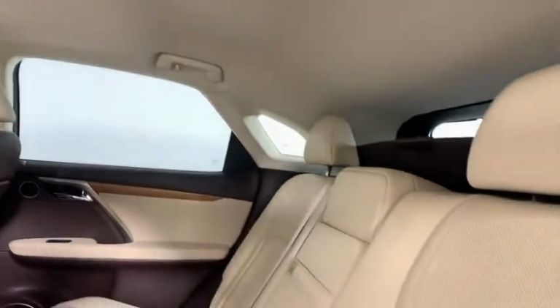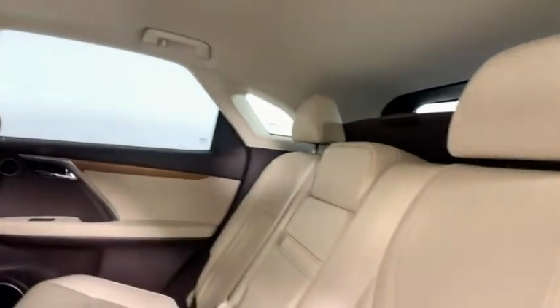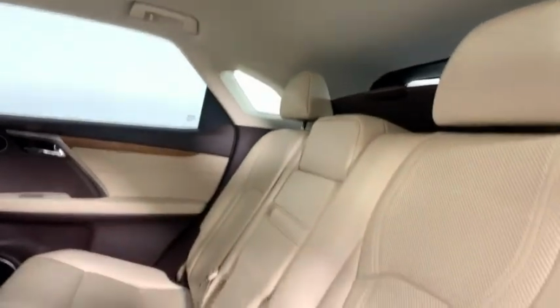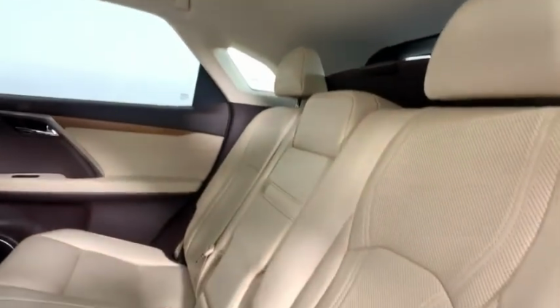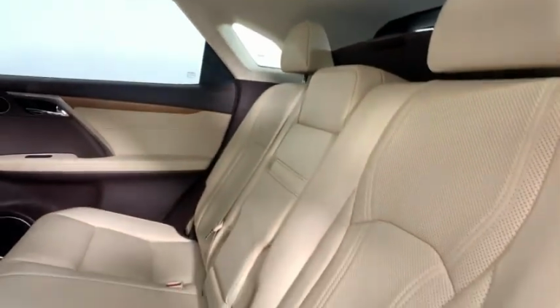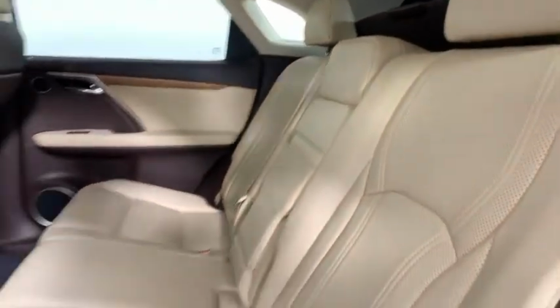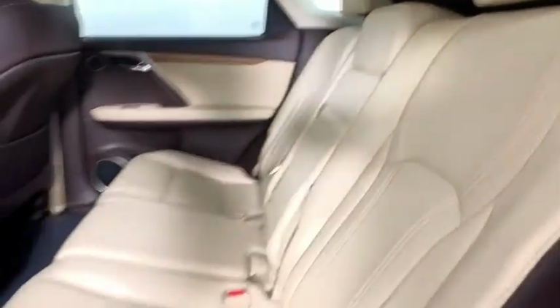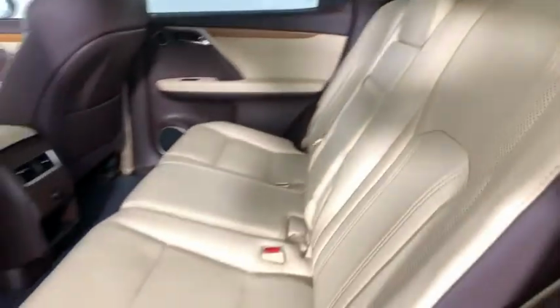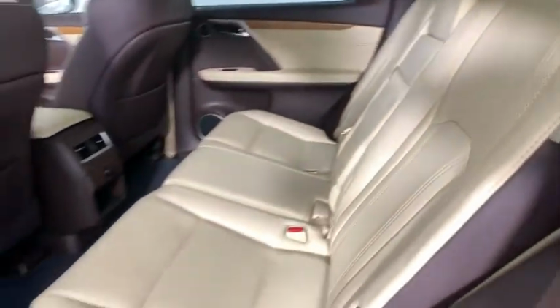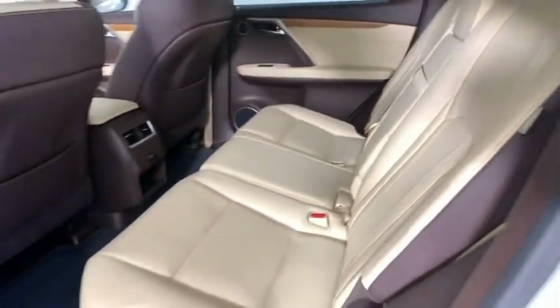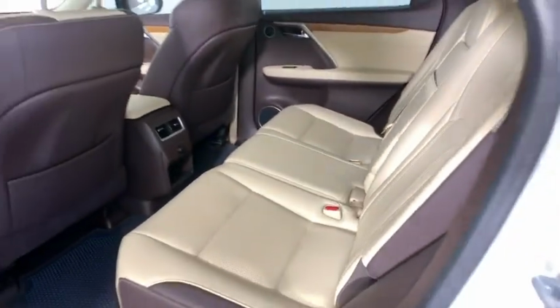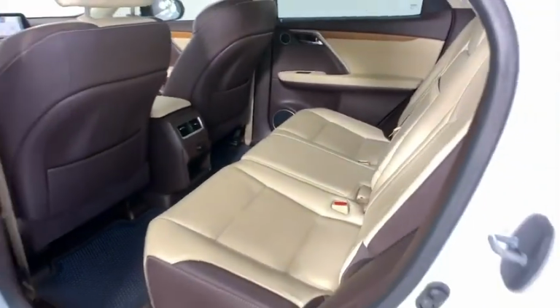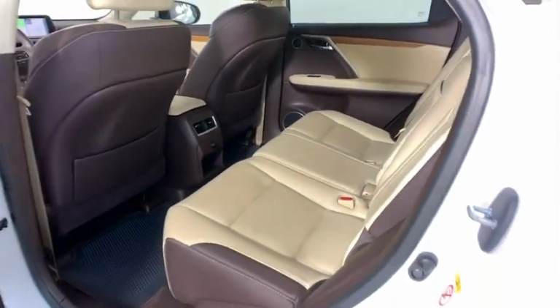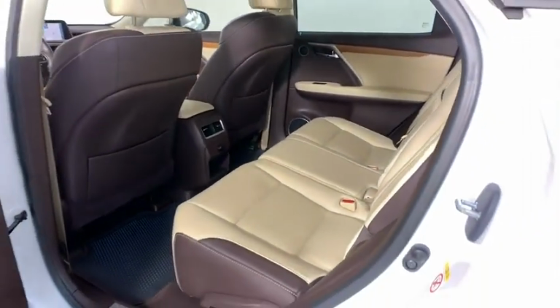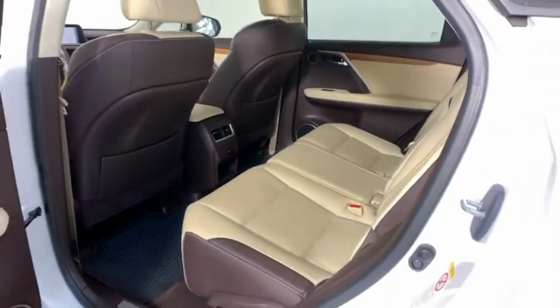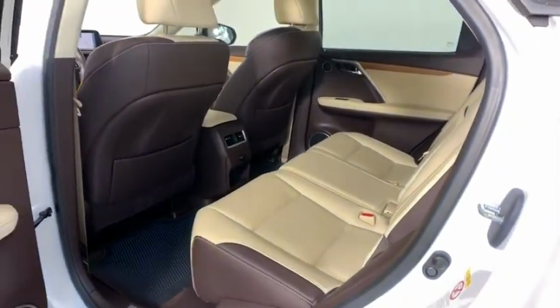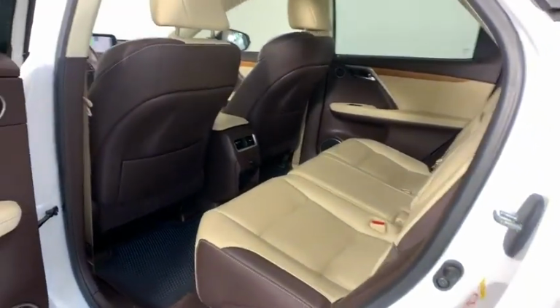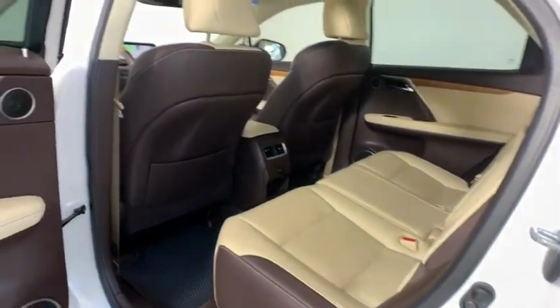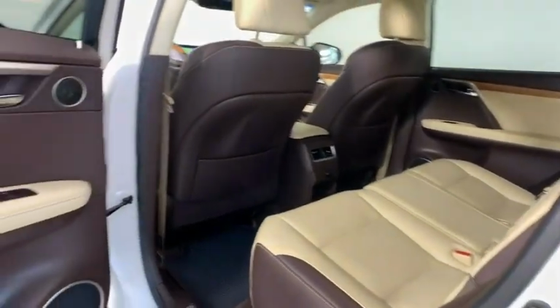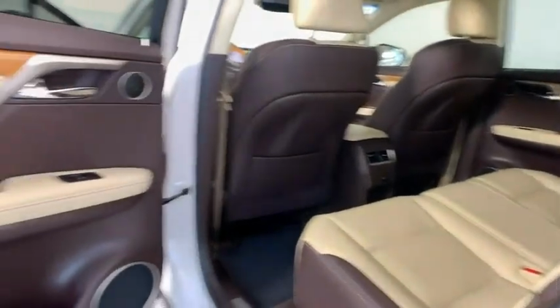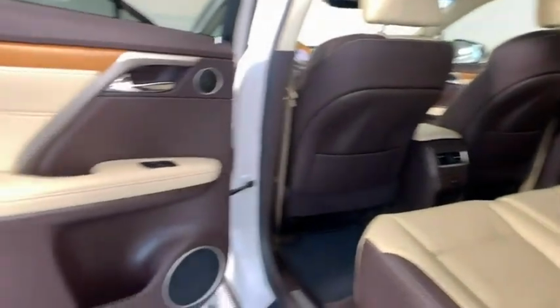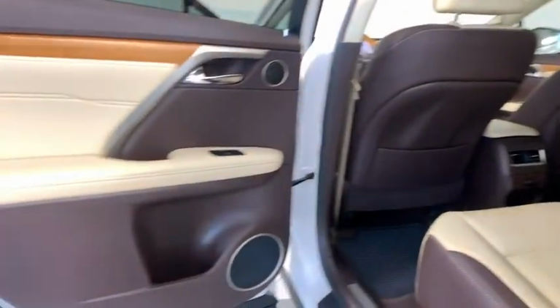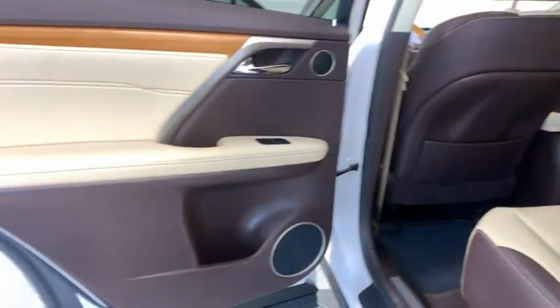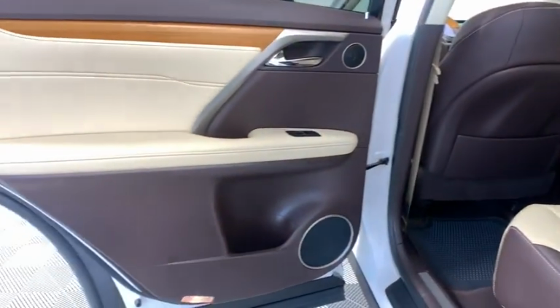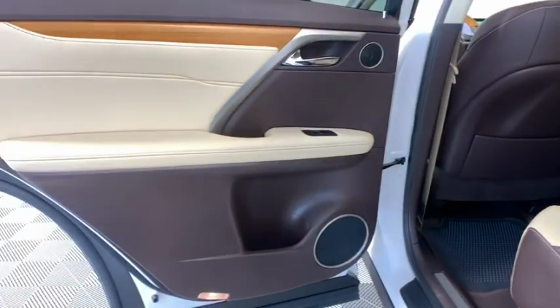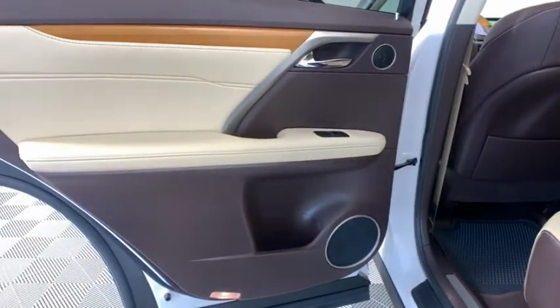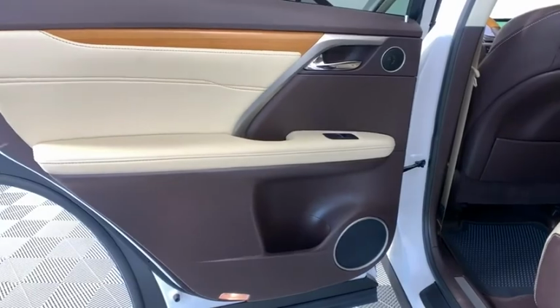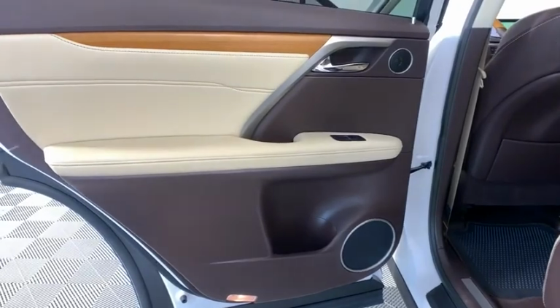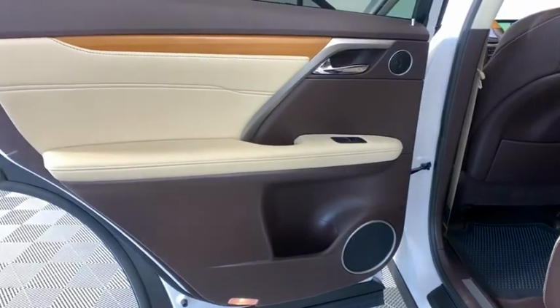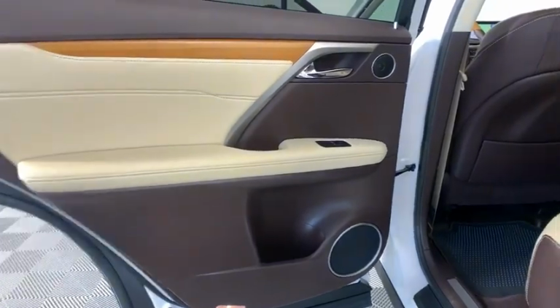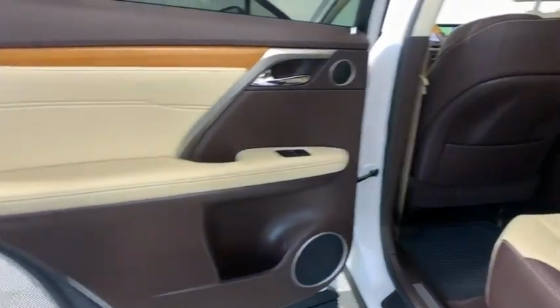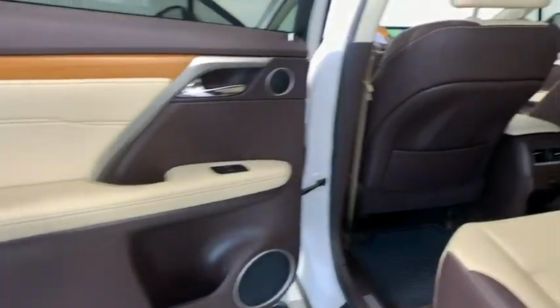Hard disc drive media storage. If you like it online, you'll love it in your driveway. Take it for a spin today.